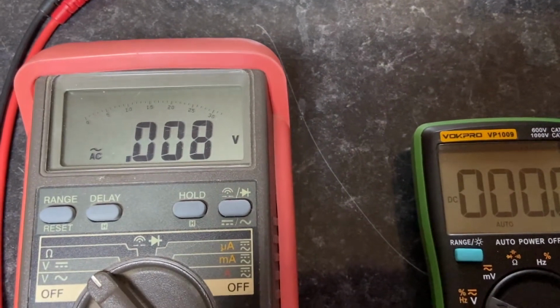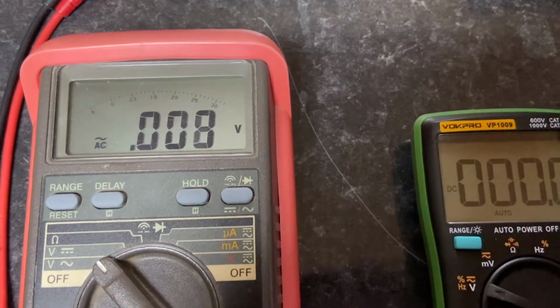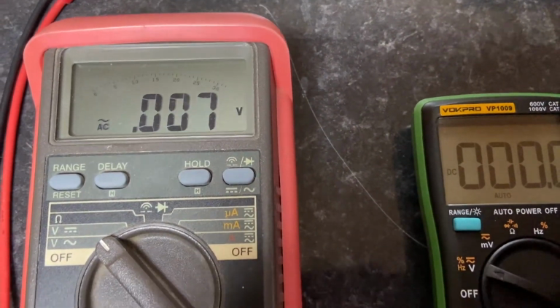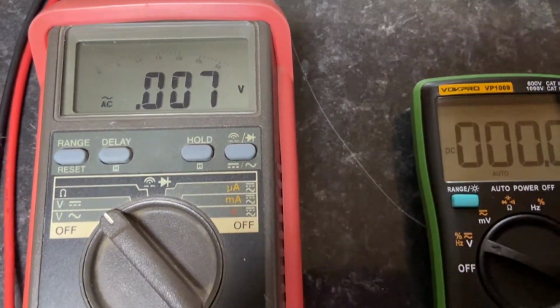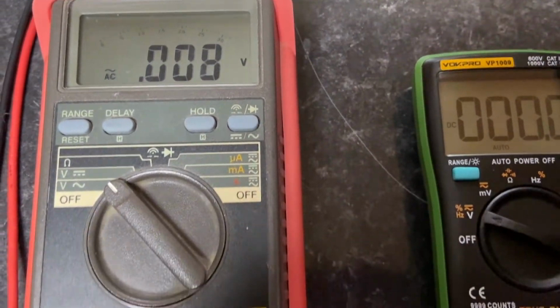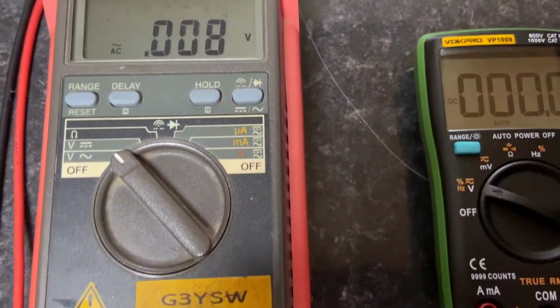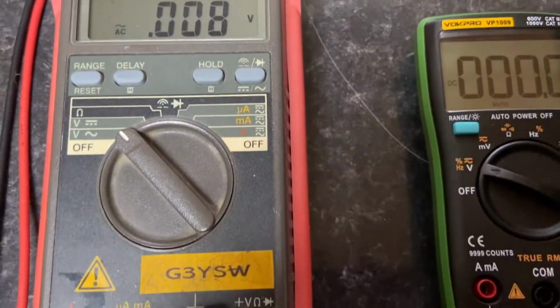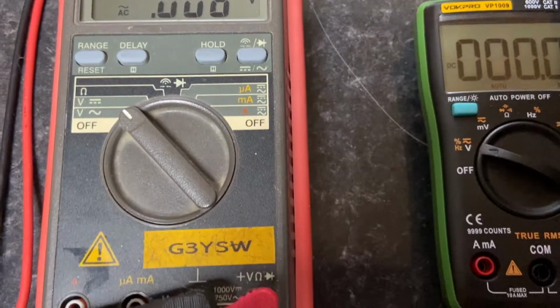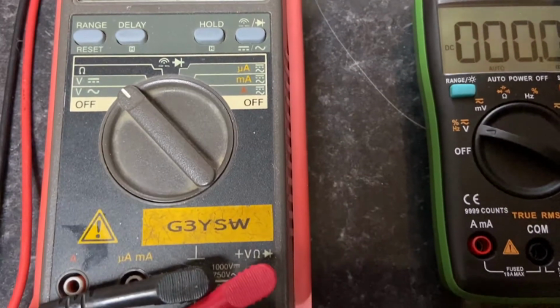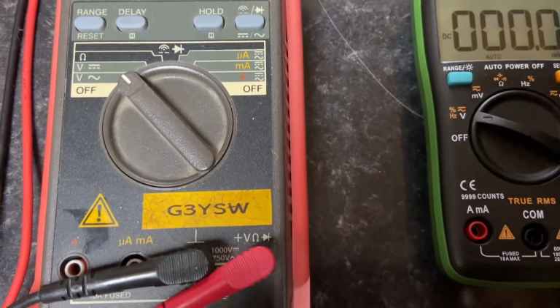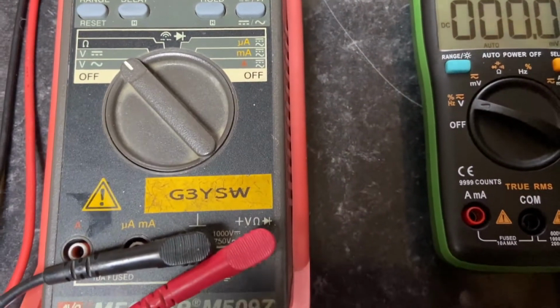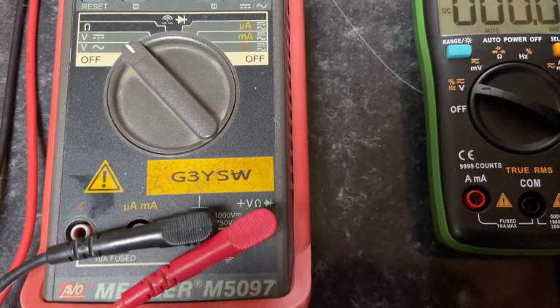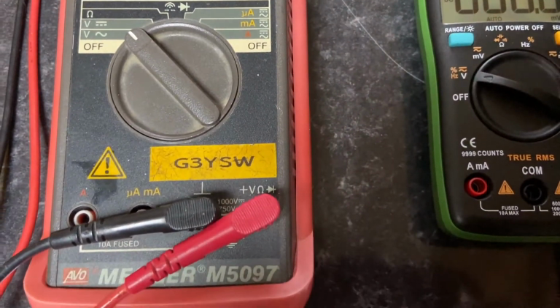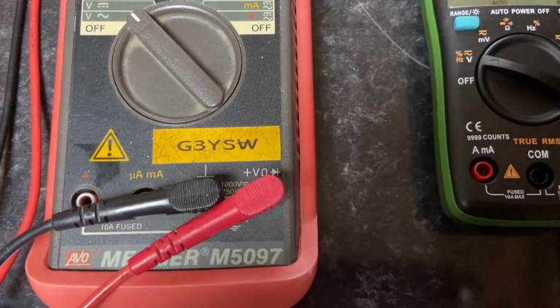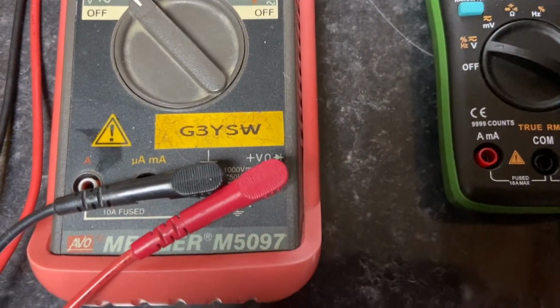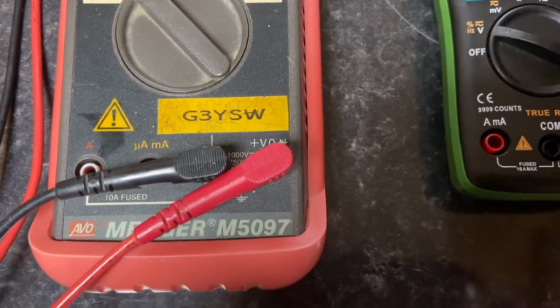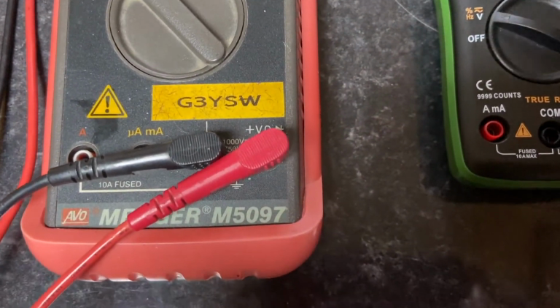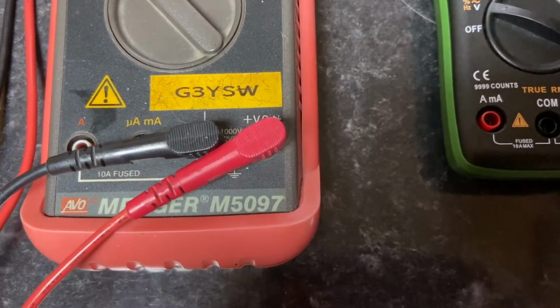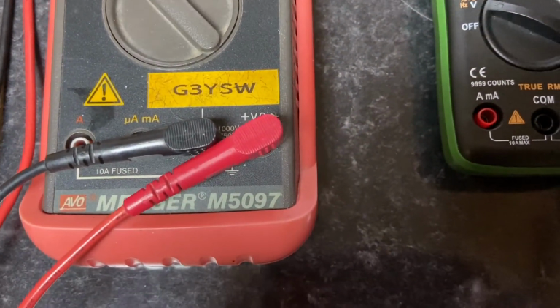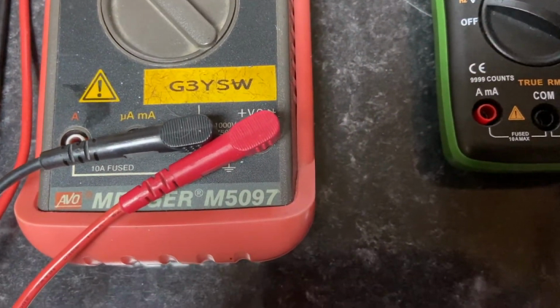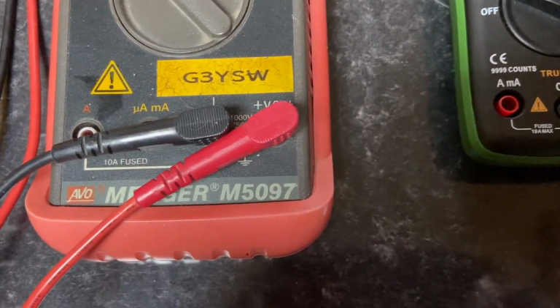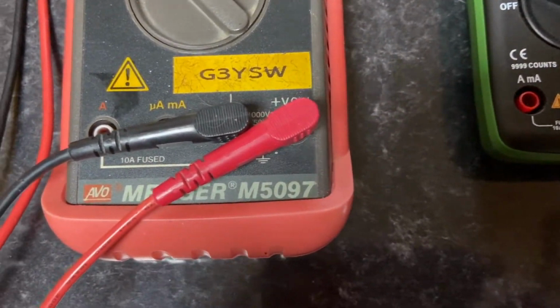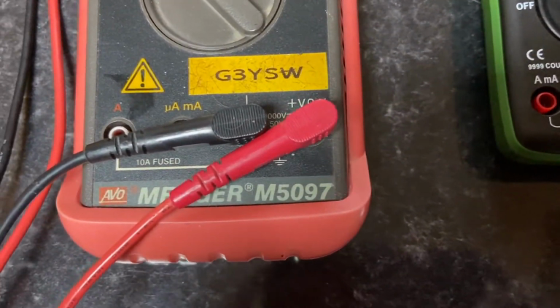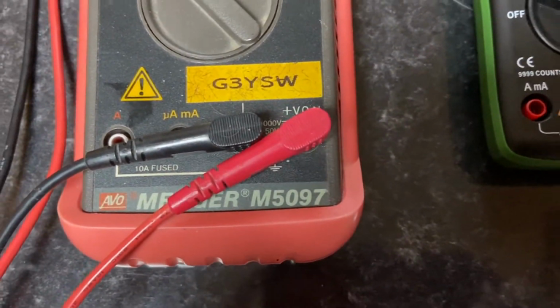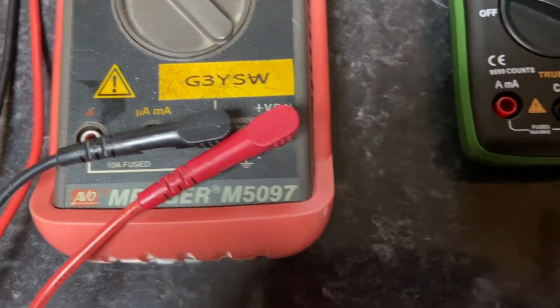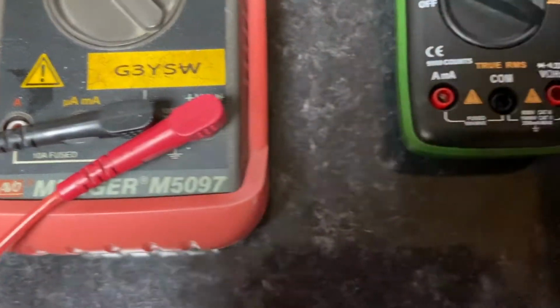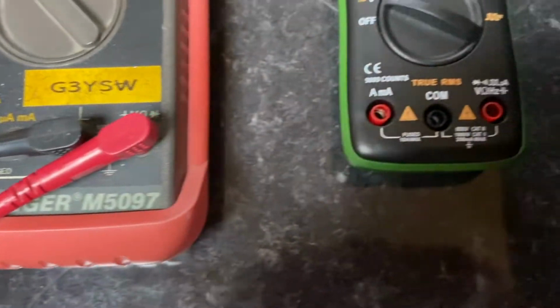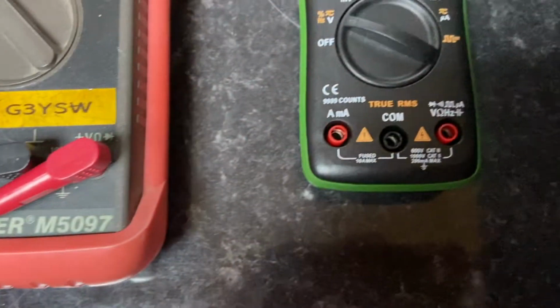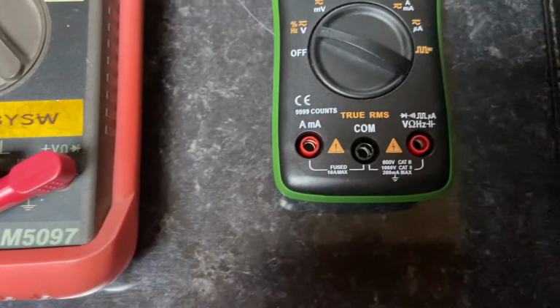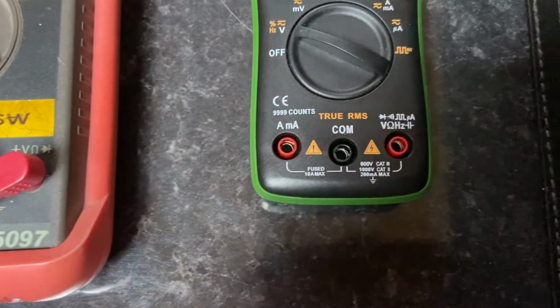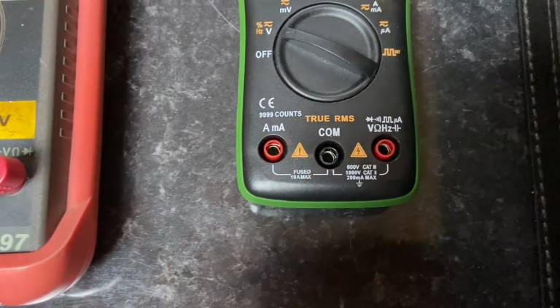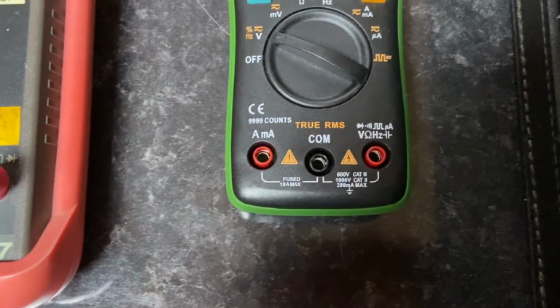The red AVO meter has a slightly clearer display but is basically the same. Both of these two meters are quite expensive new.